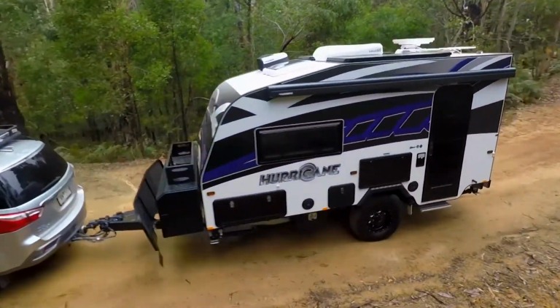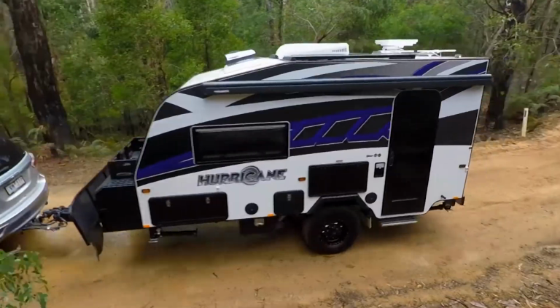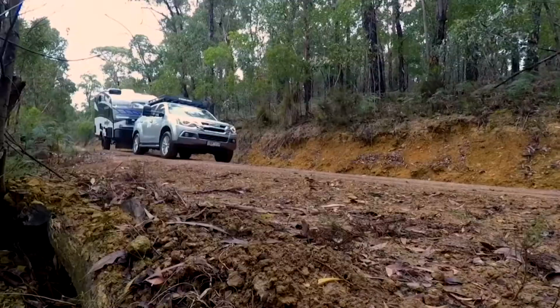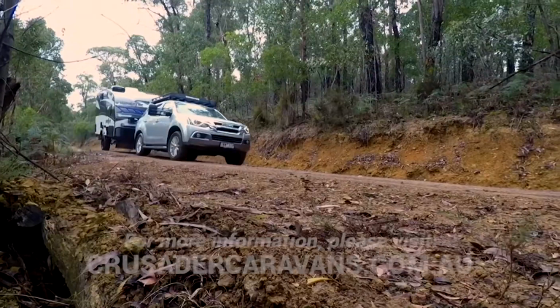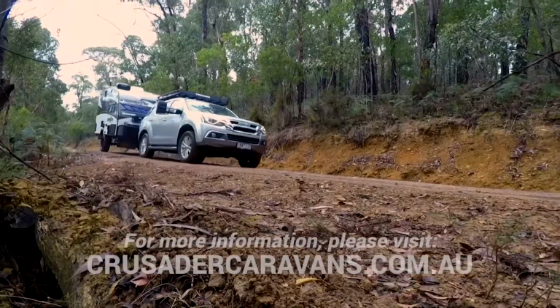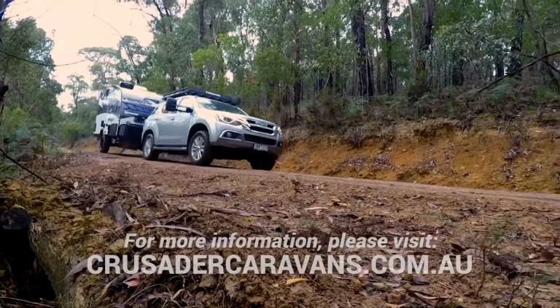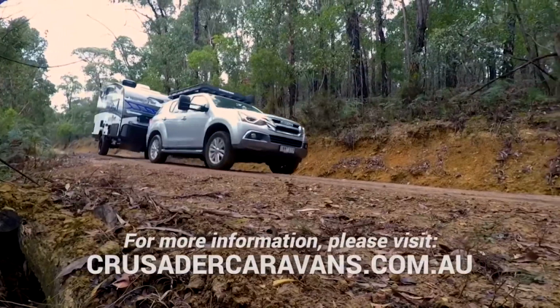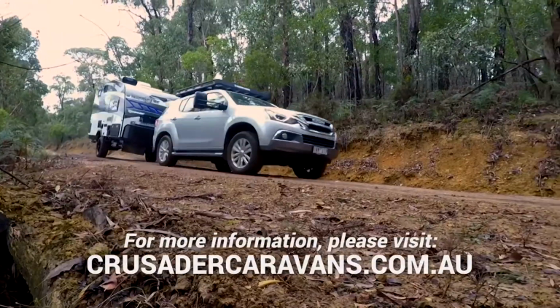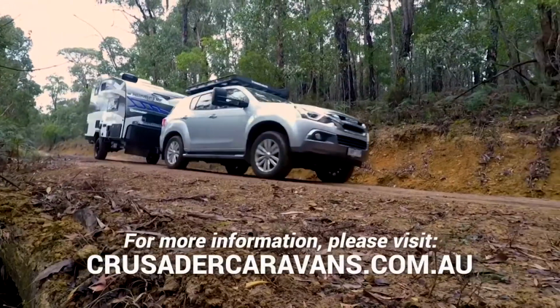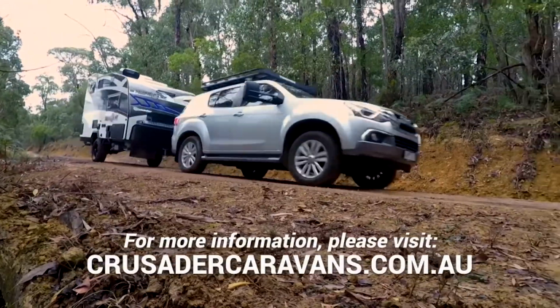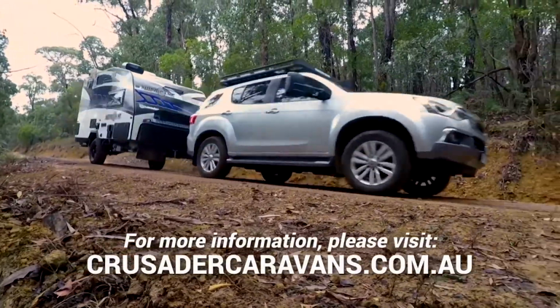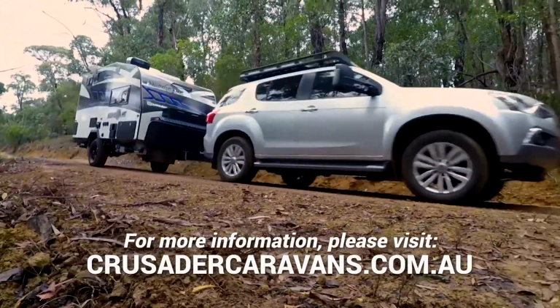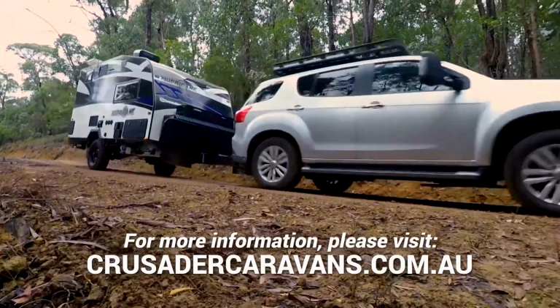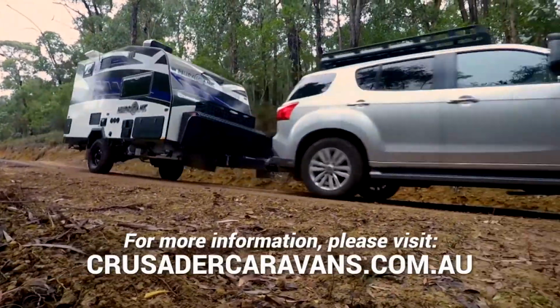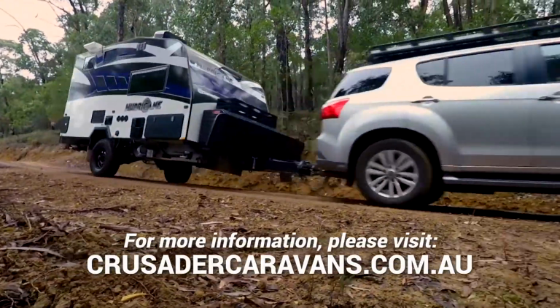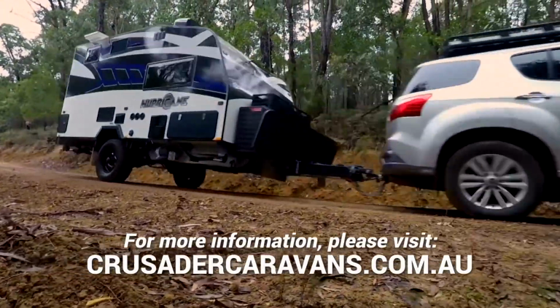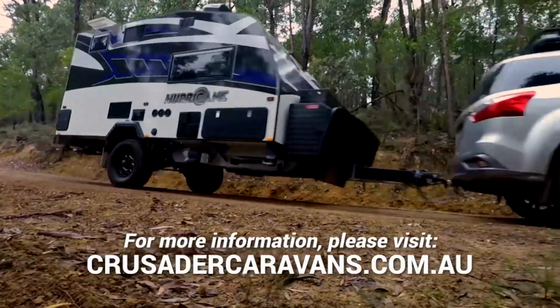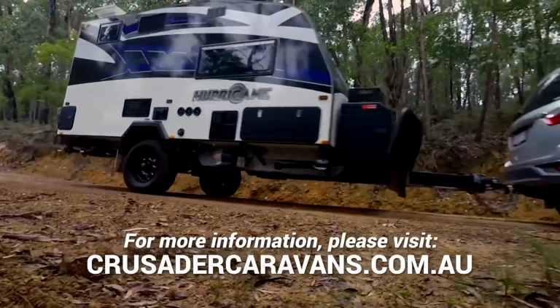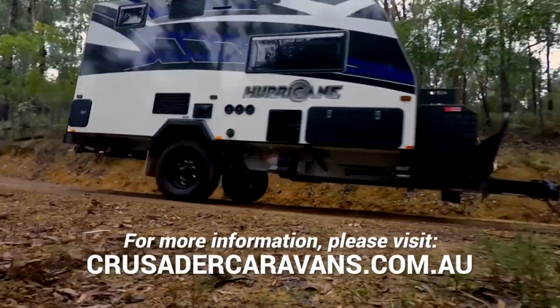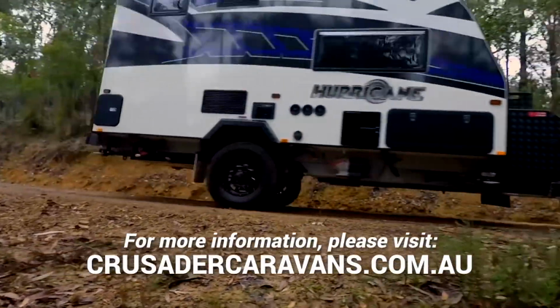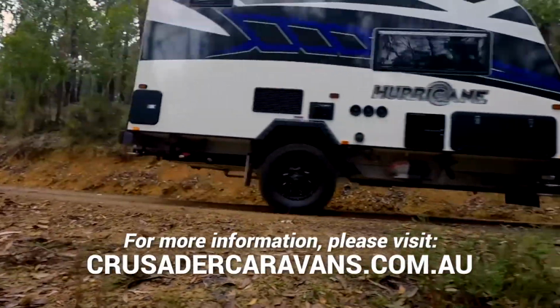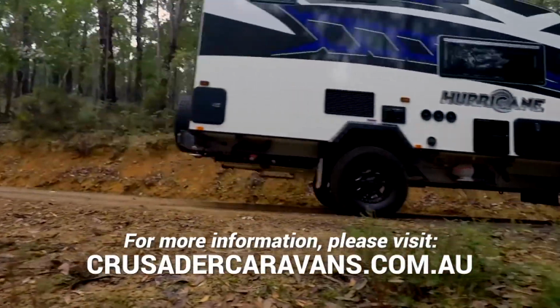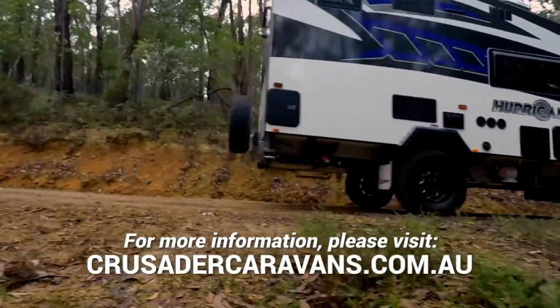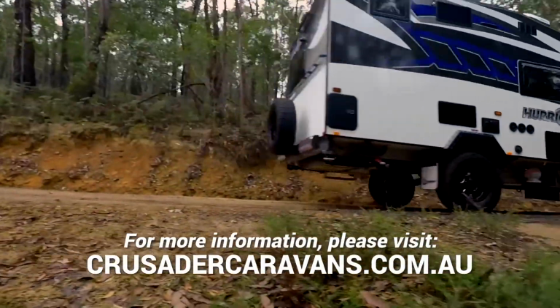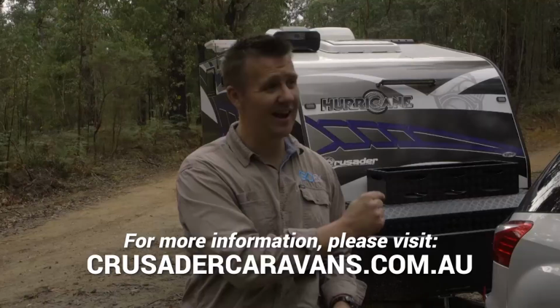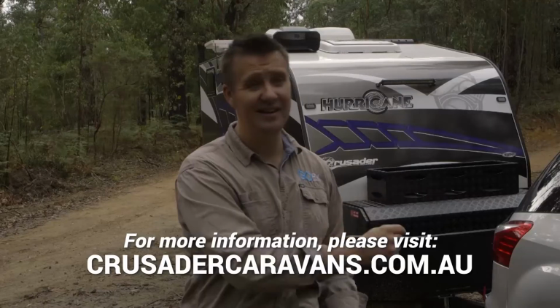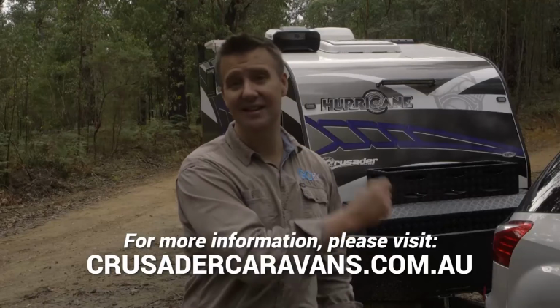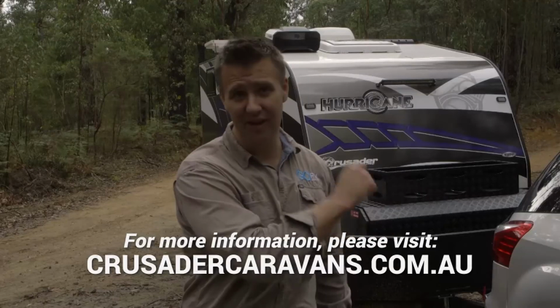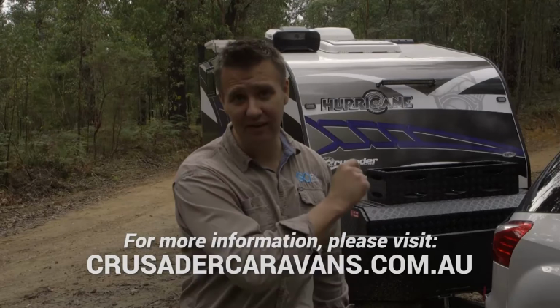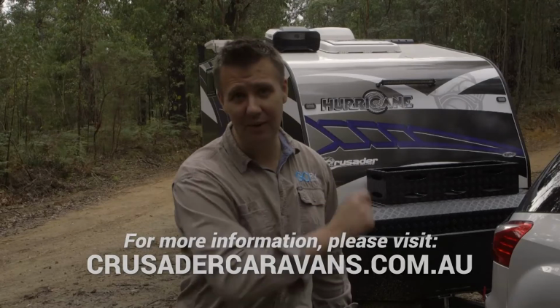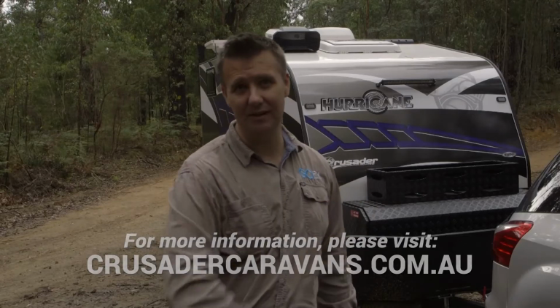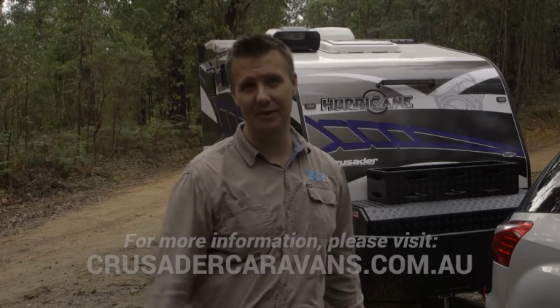So there we go, that's another Go RV Van of the Week — the Crusader CRV Hurricane. Definitely worth a look.